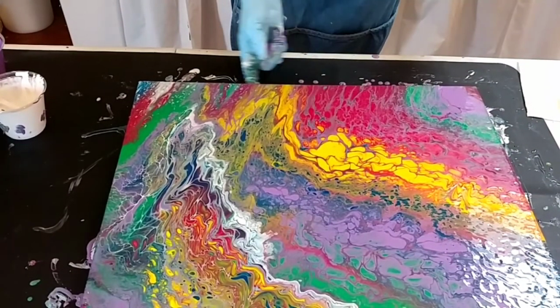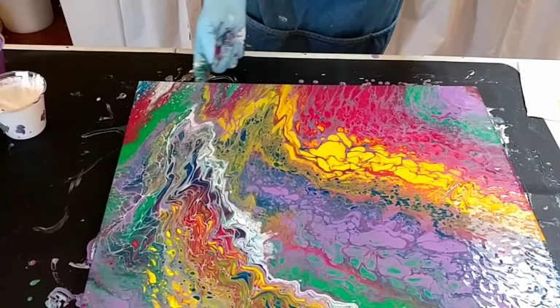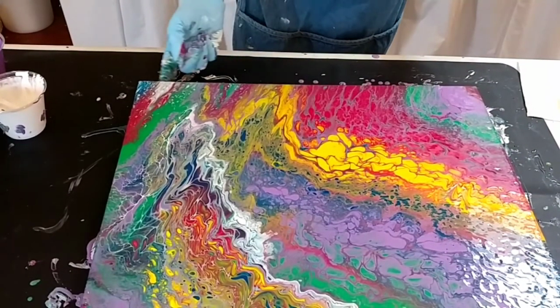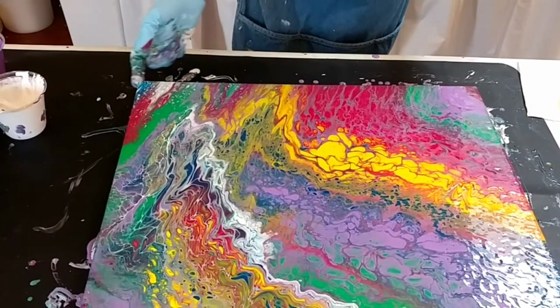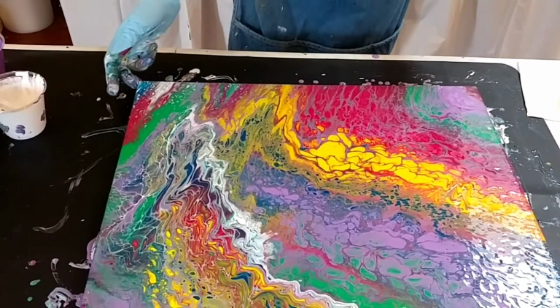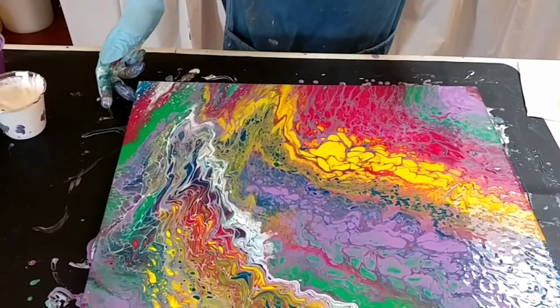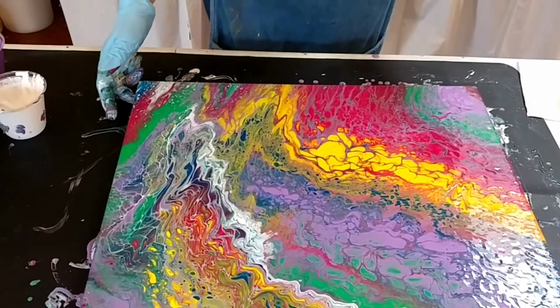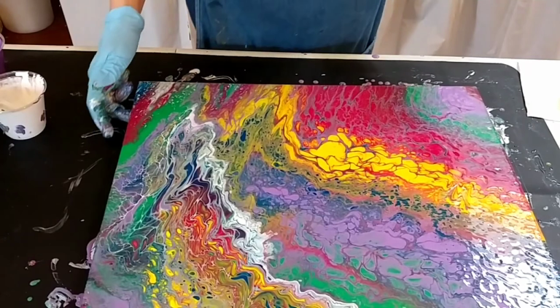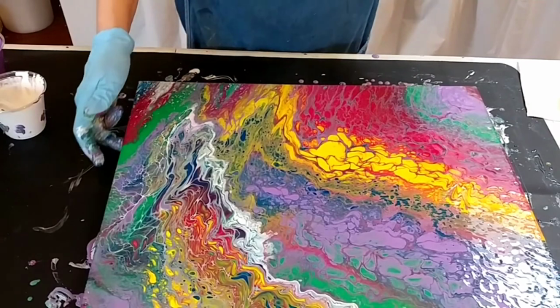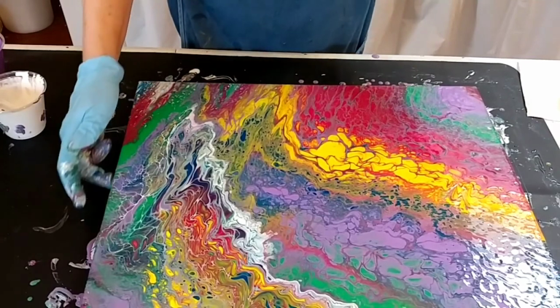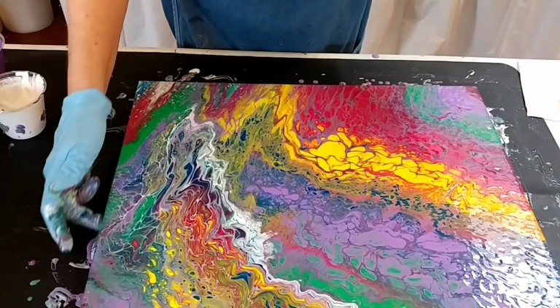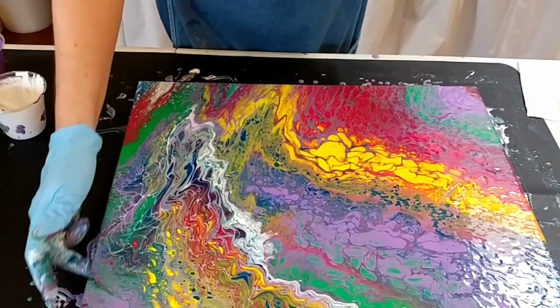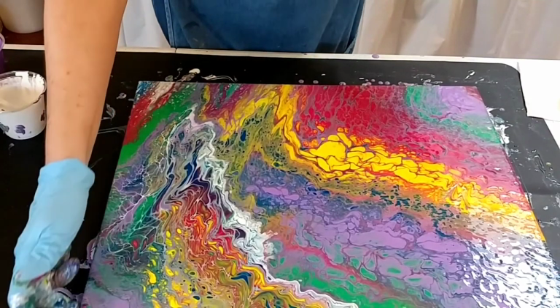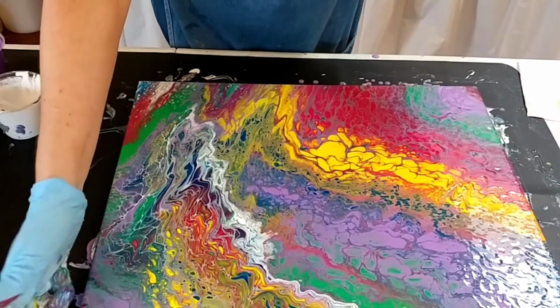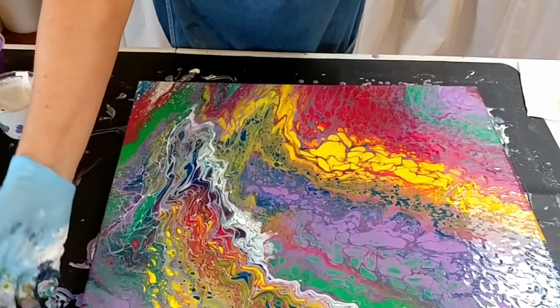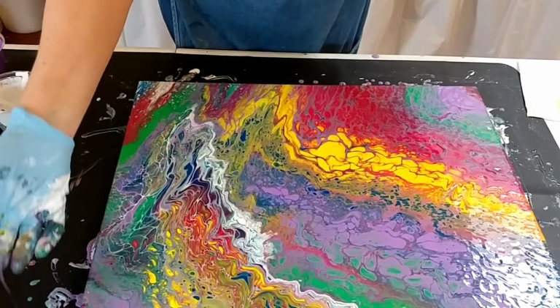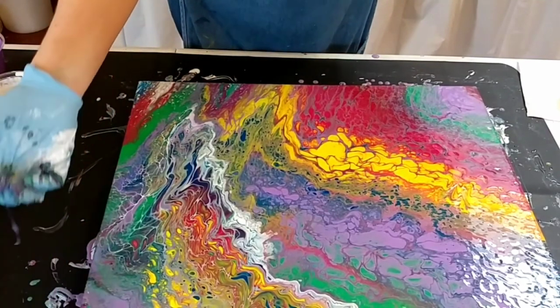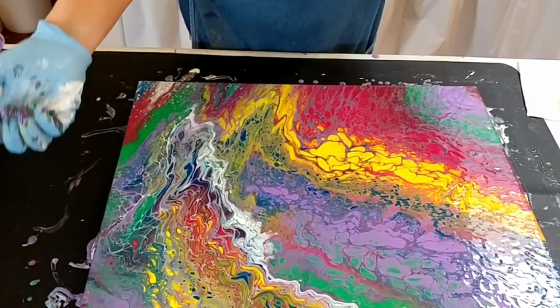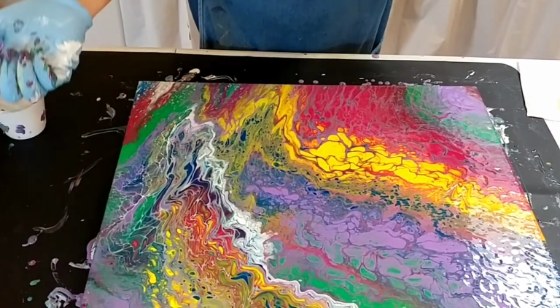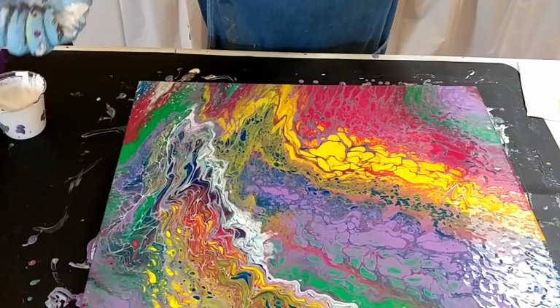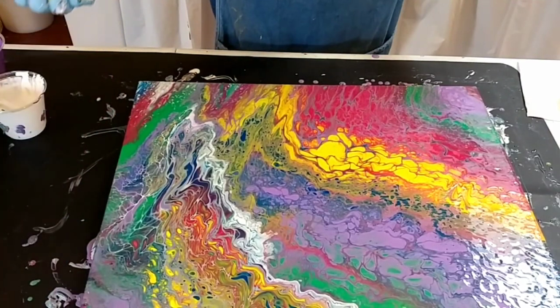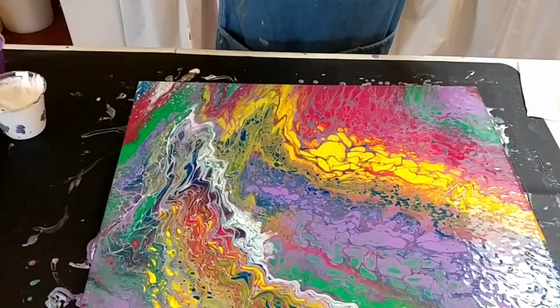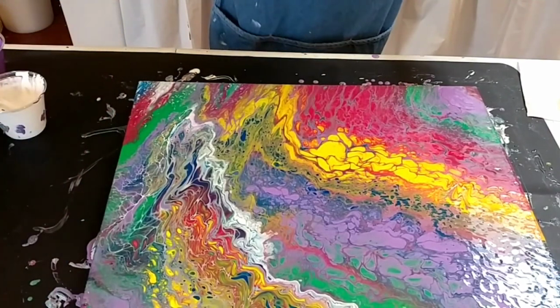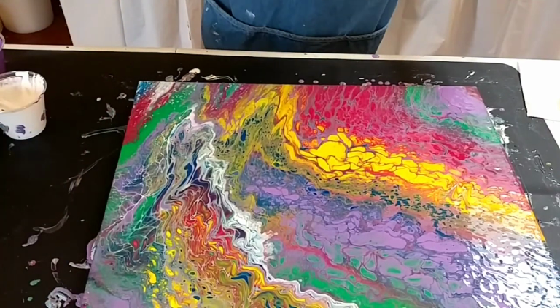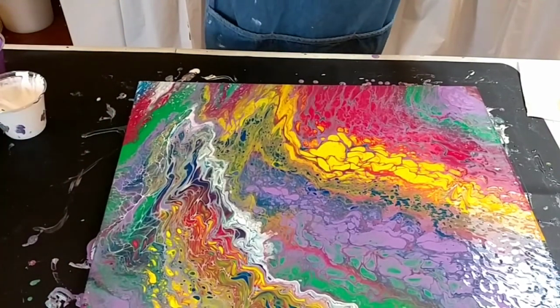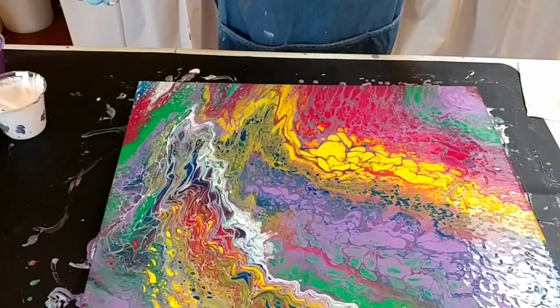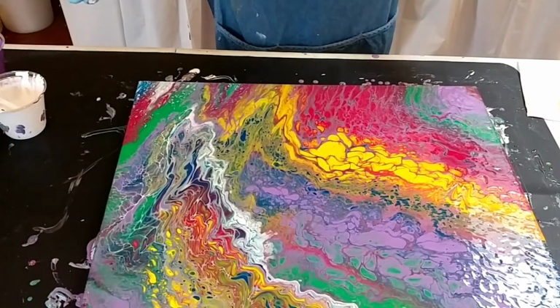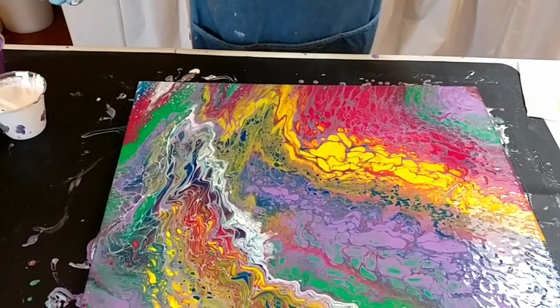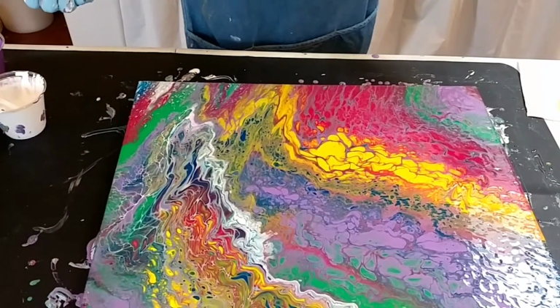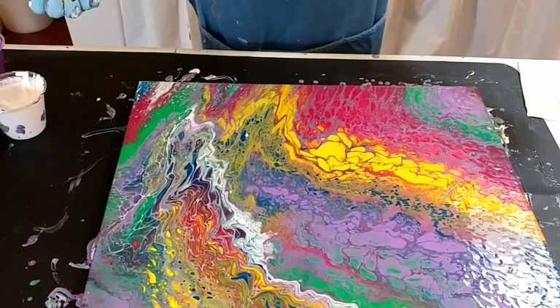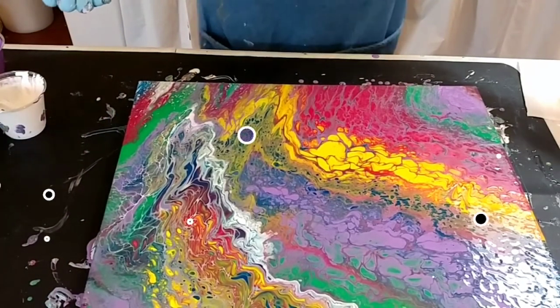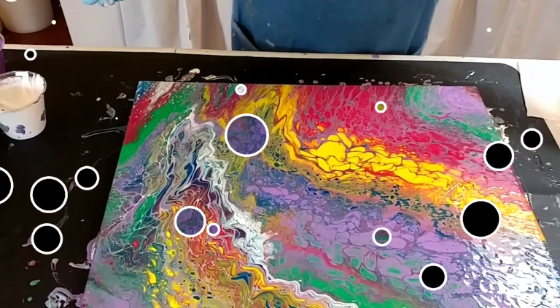Now that is beautiful with all those colors. What do you think?